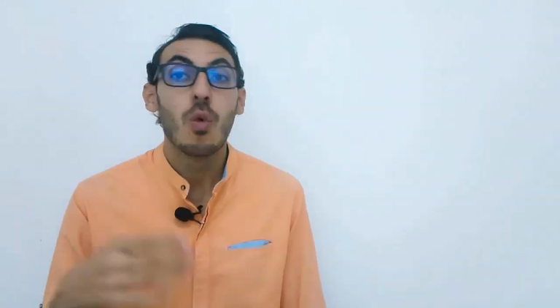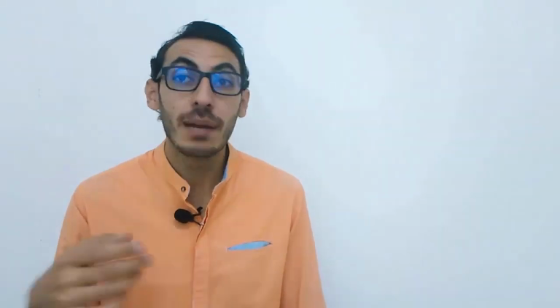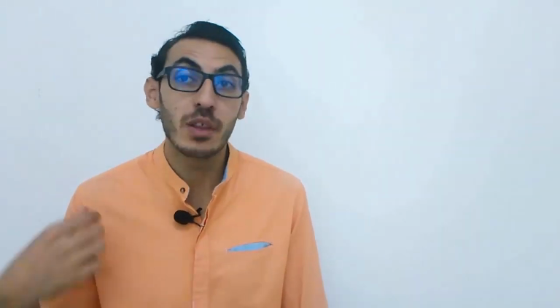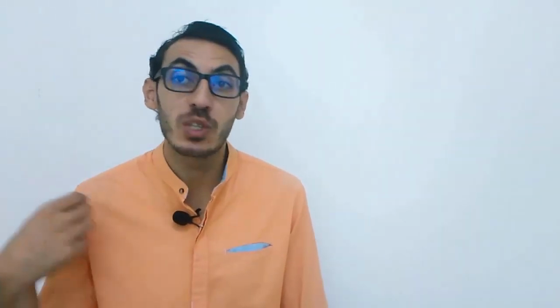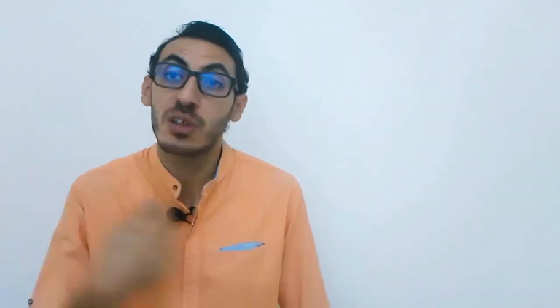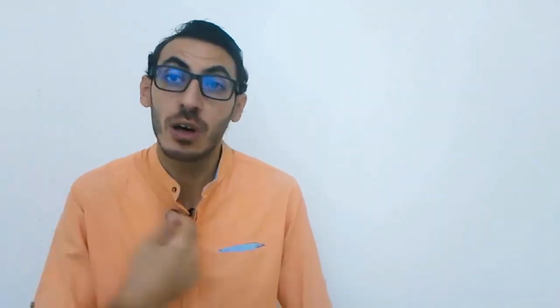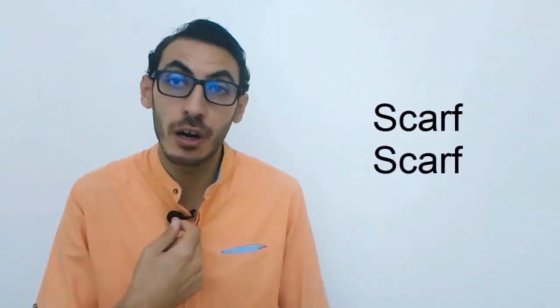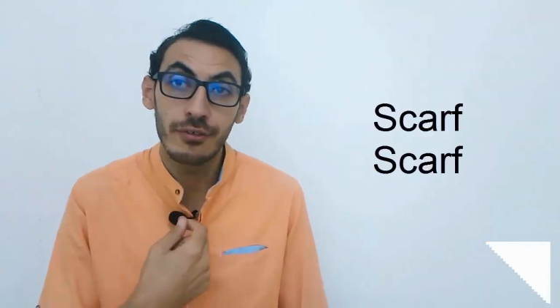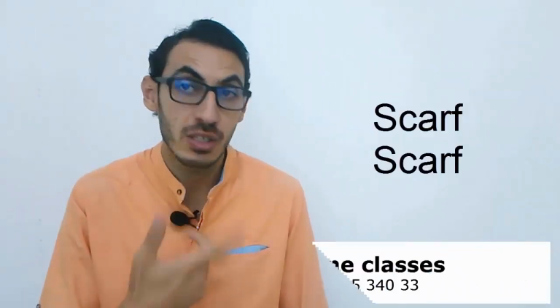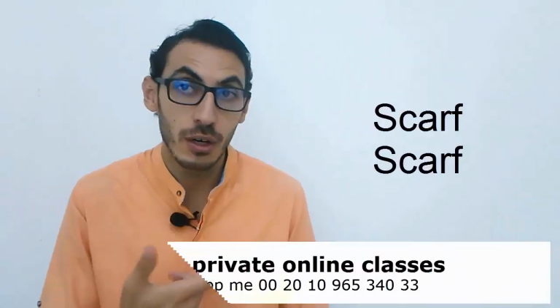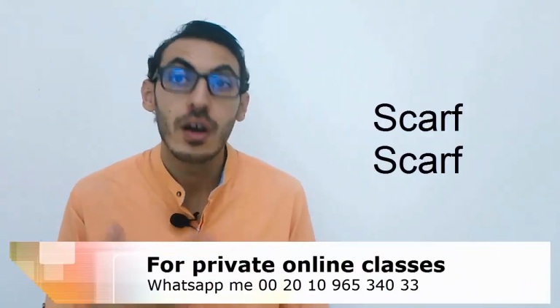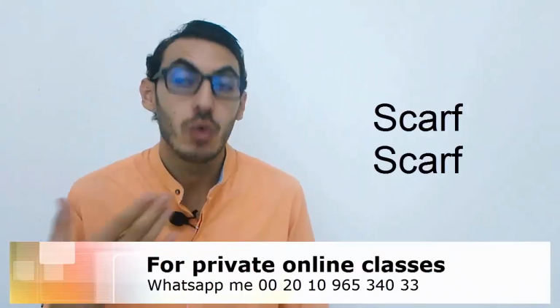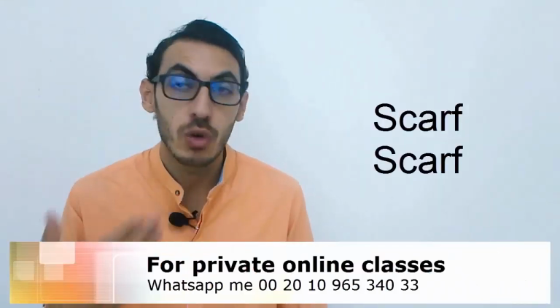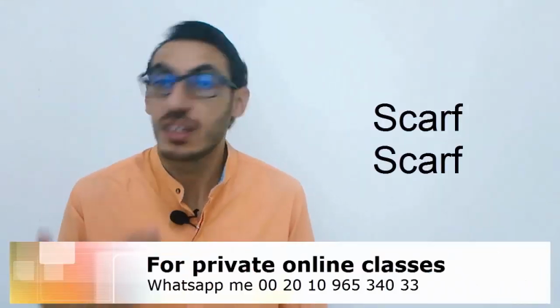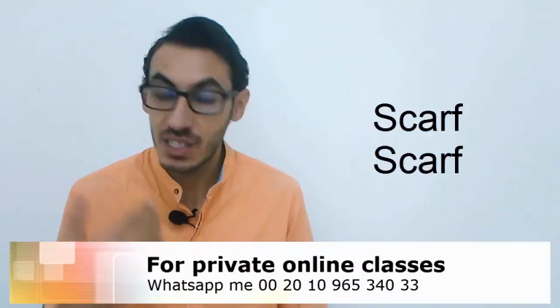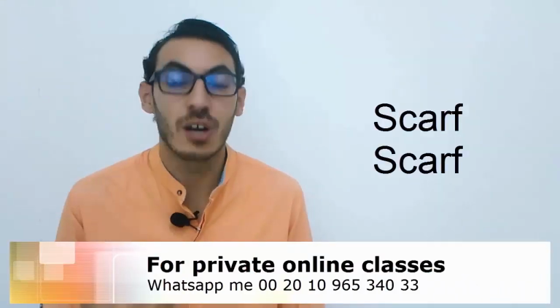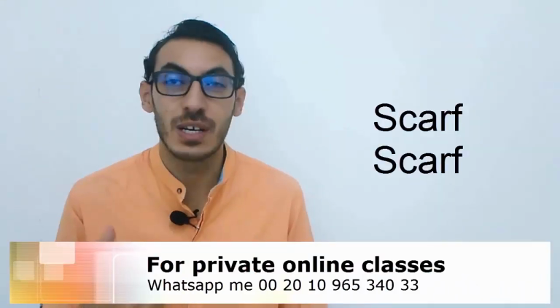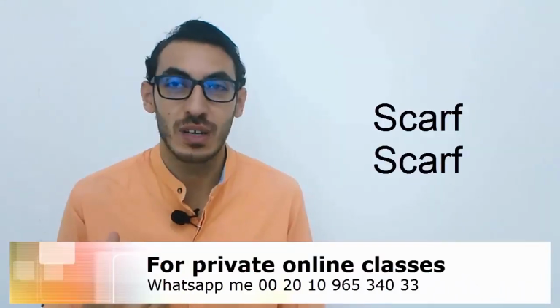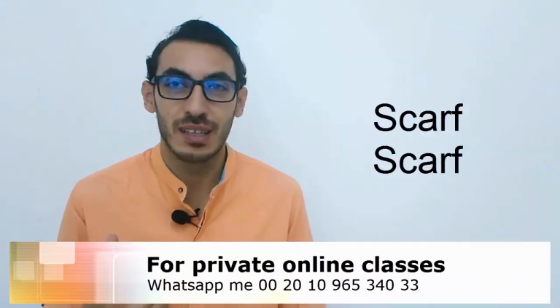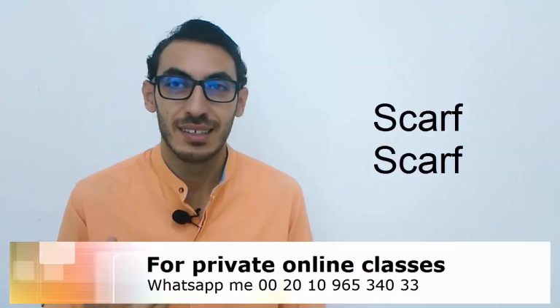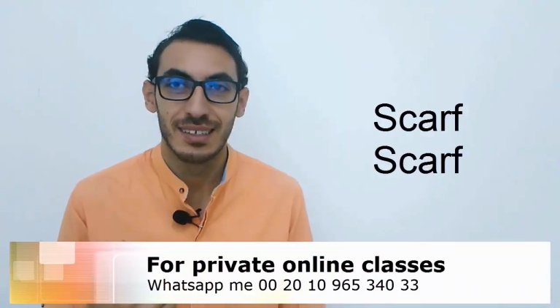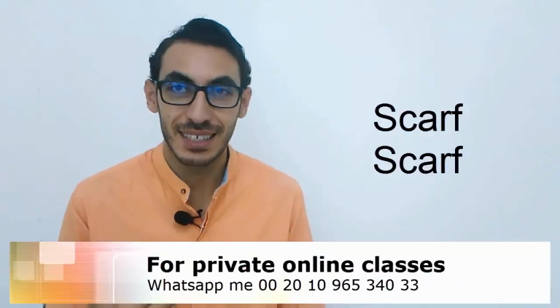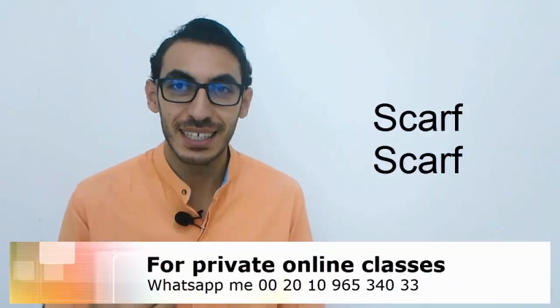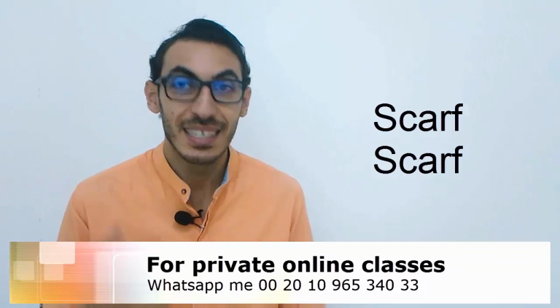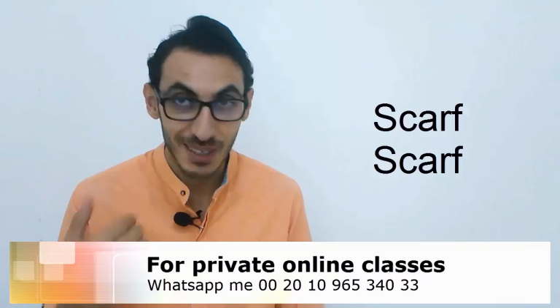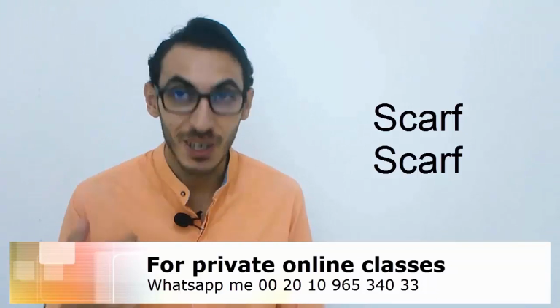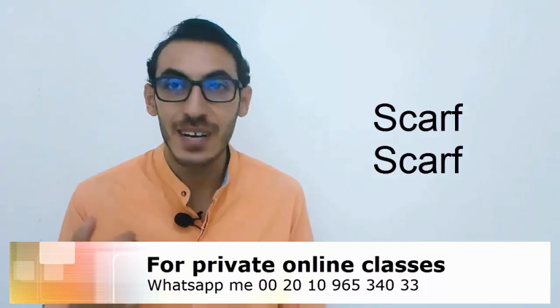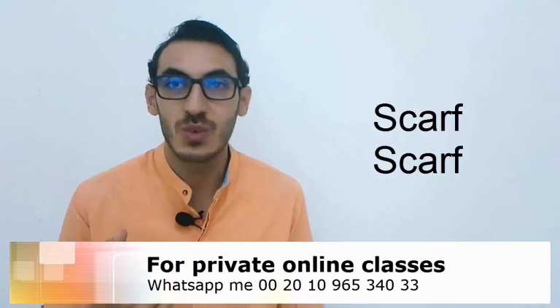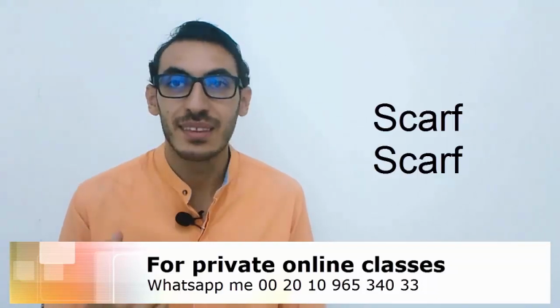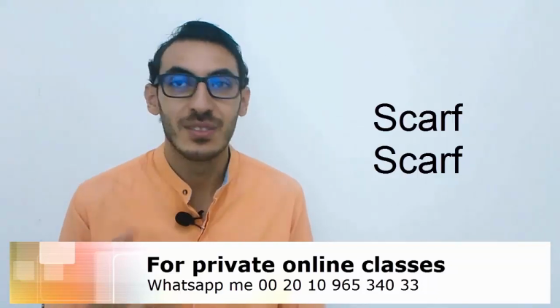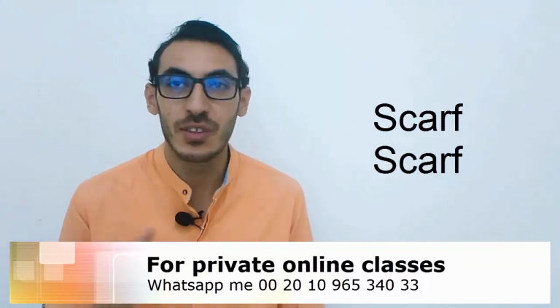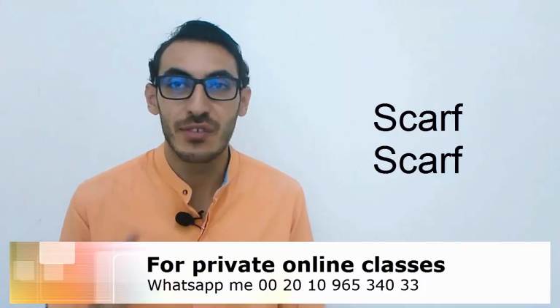What about the word 'scarf'? We call it 'scarf' as well — no difference. Scarf is scarf.